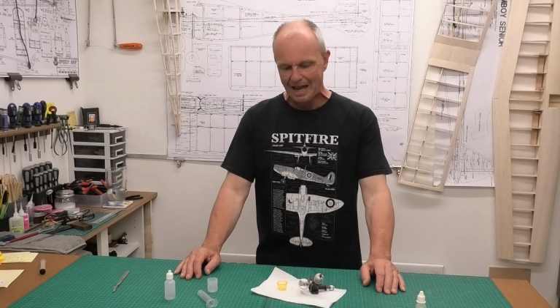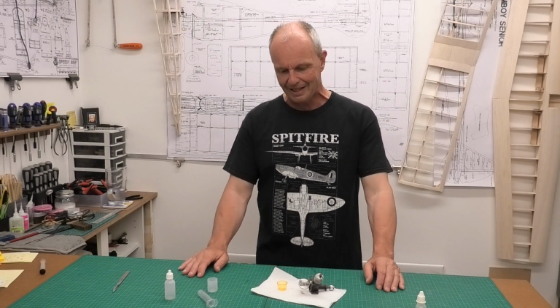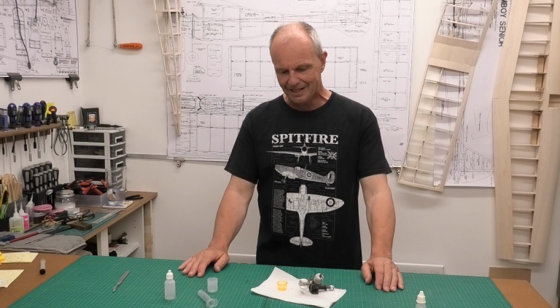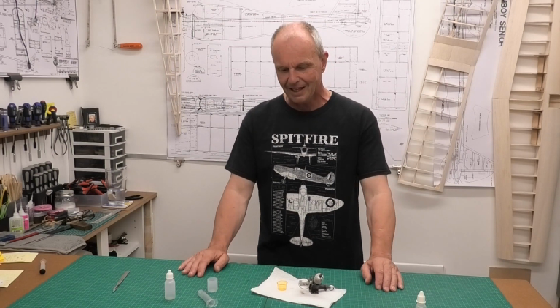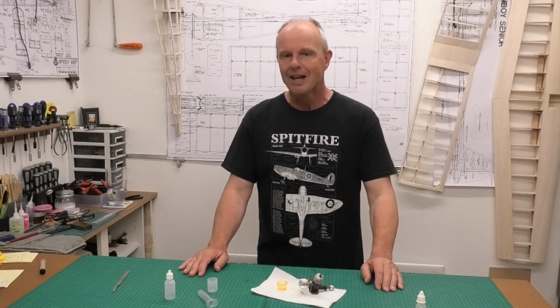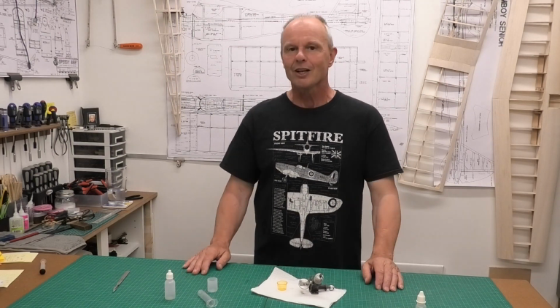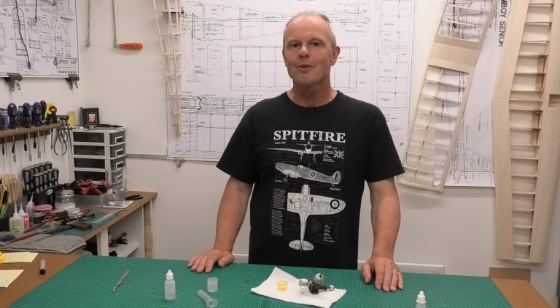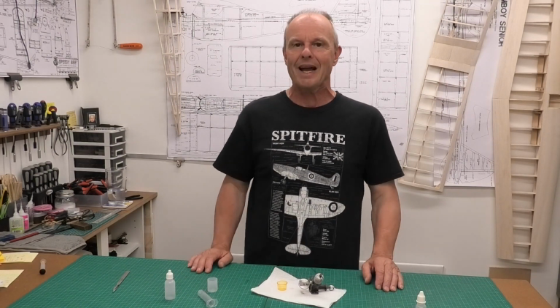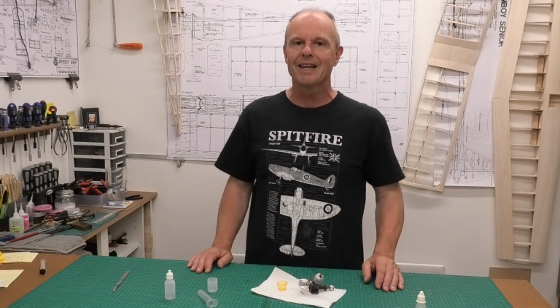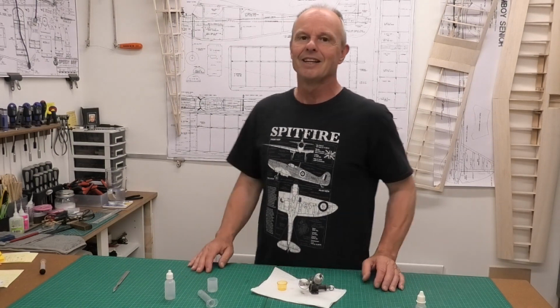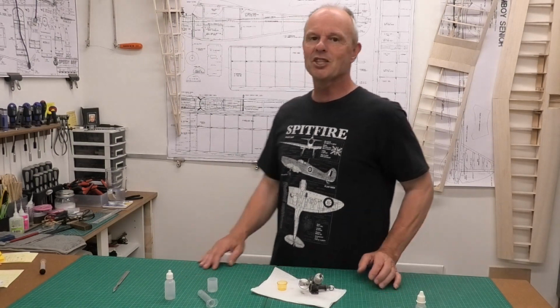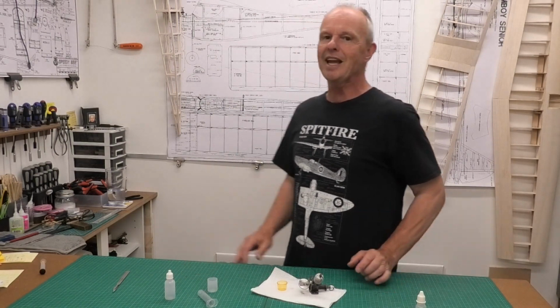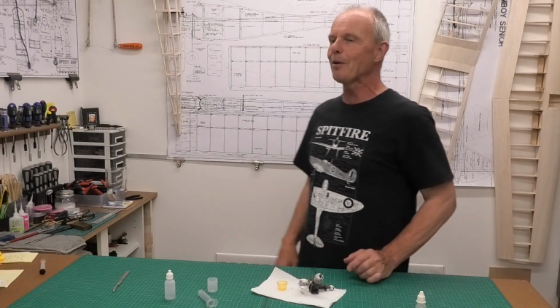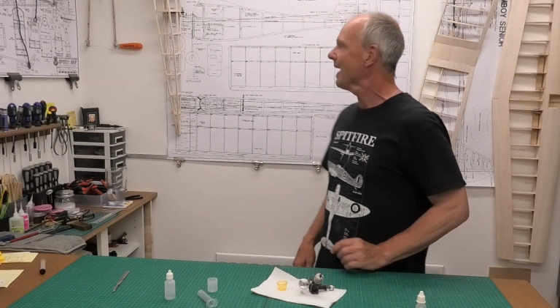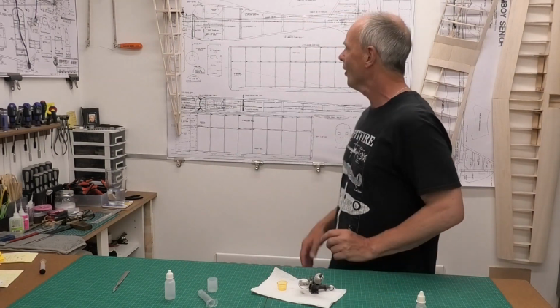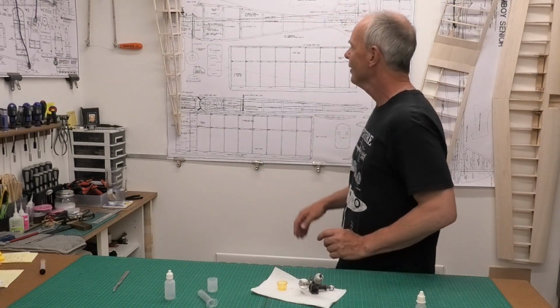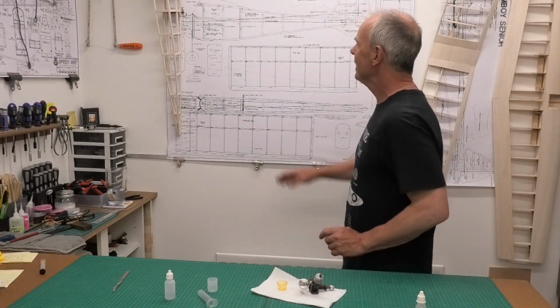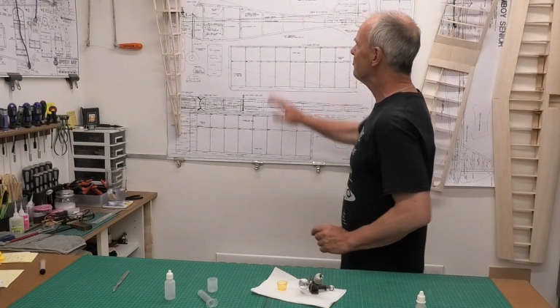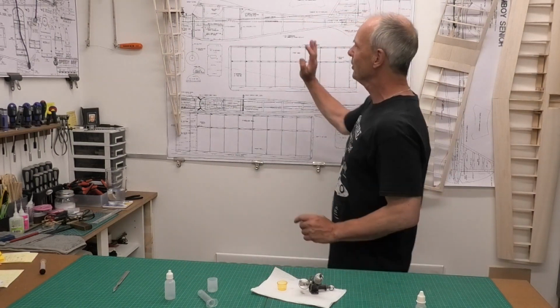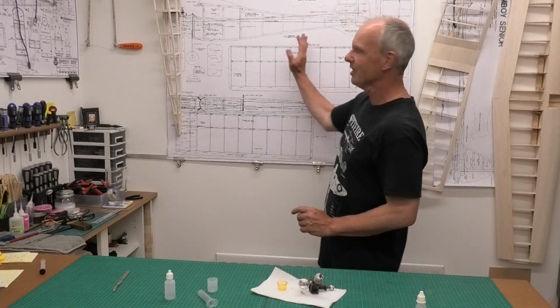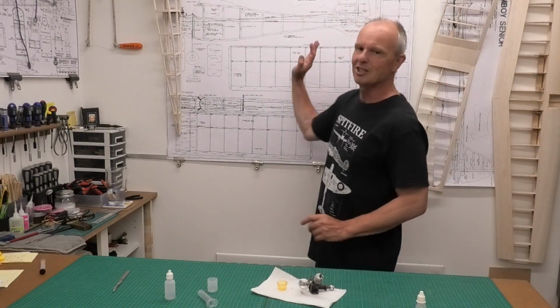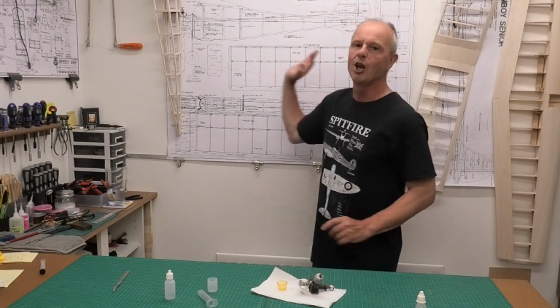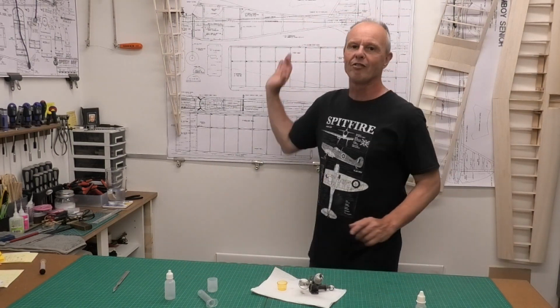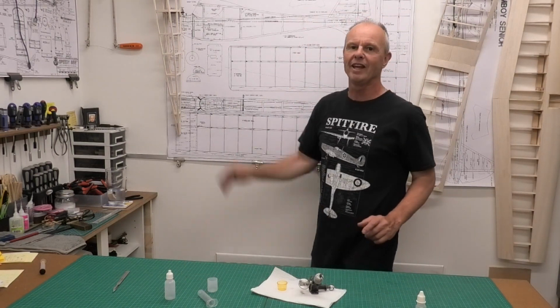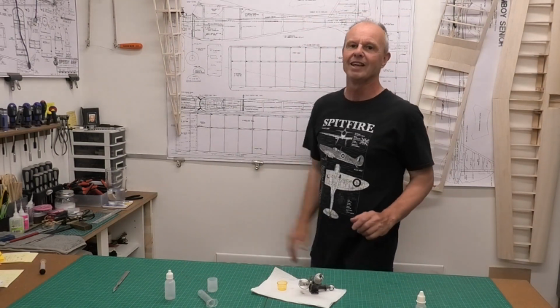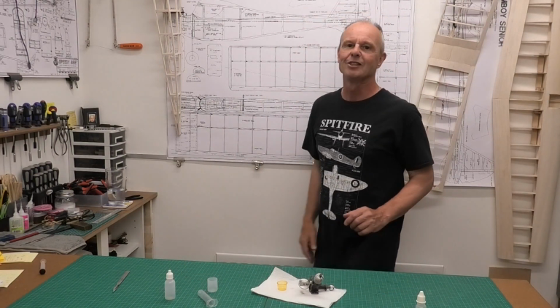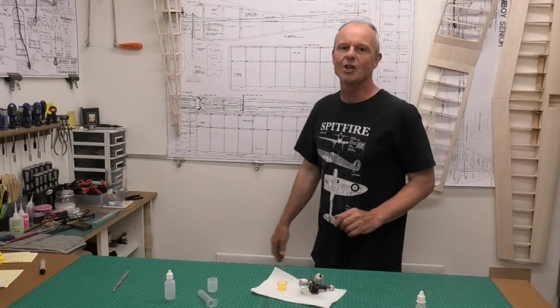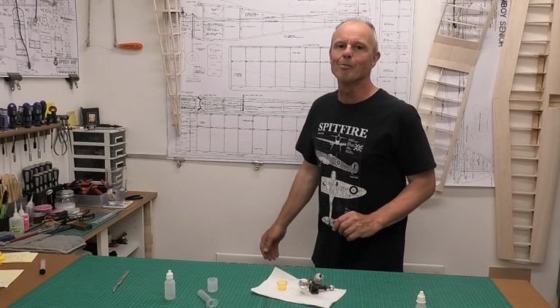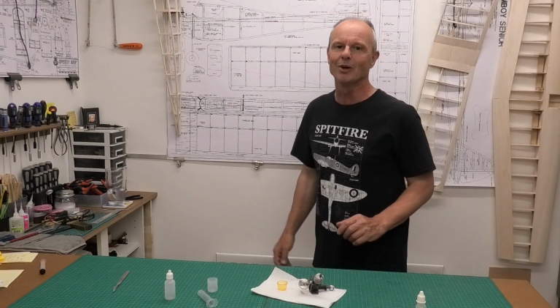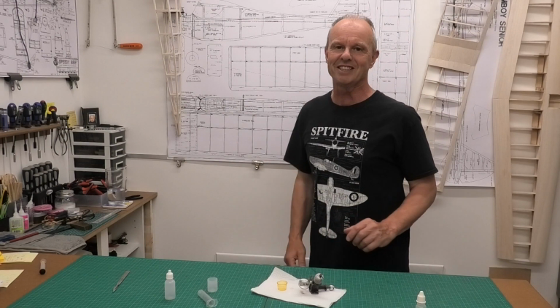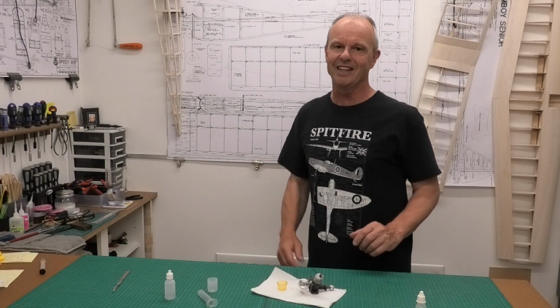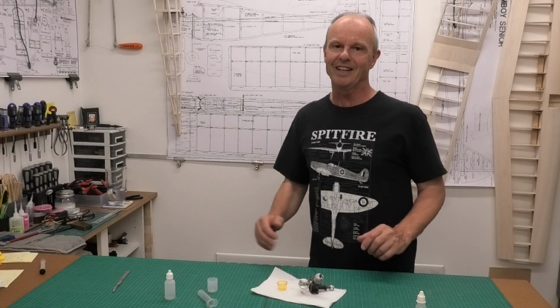Come back and see how we get on in building this lovely Tomboy Senior.